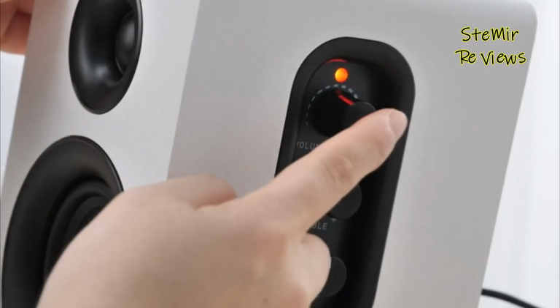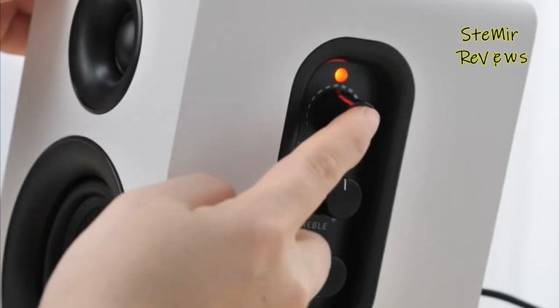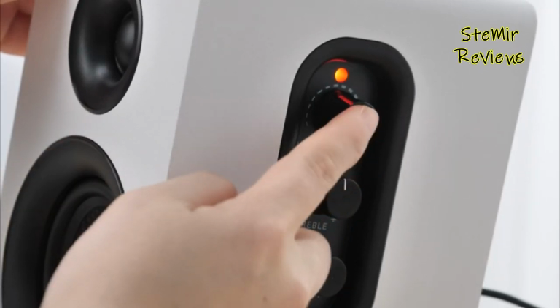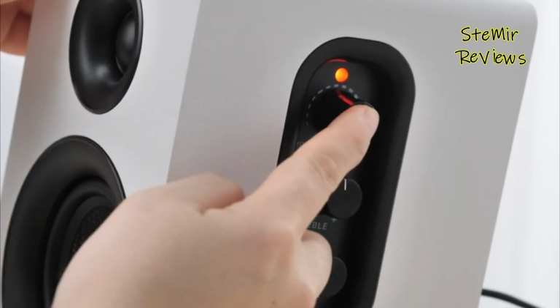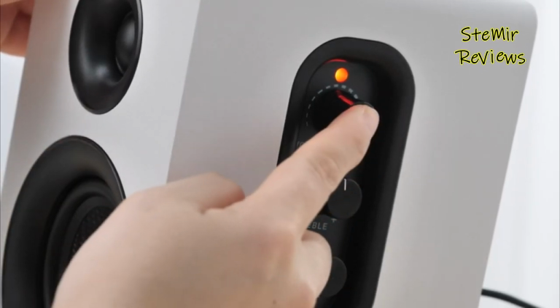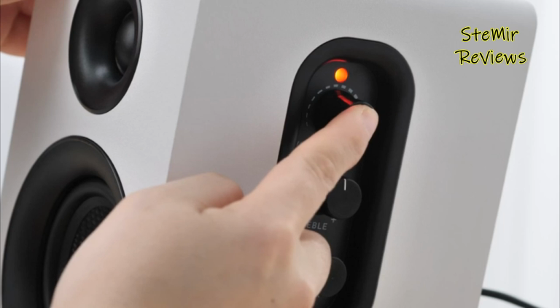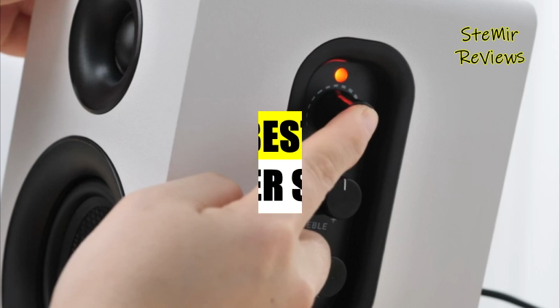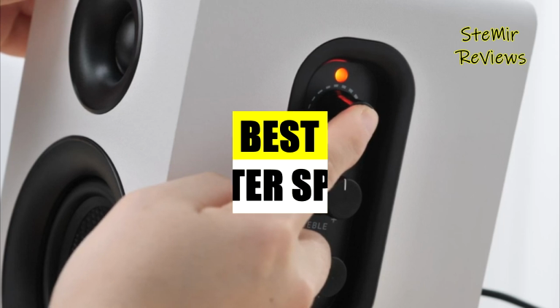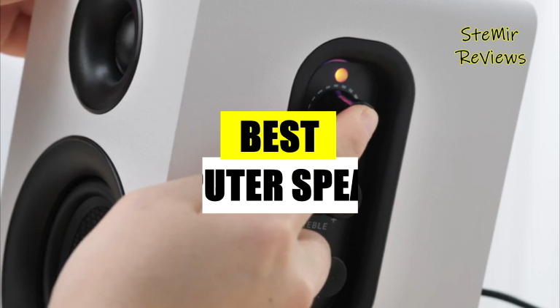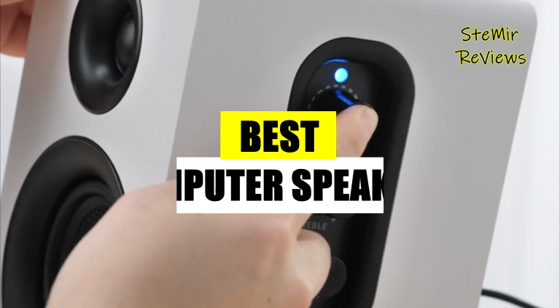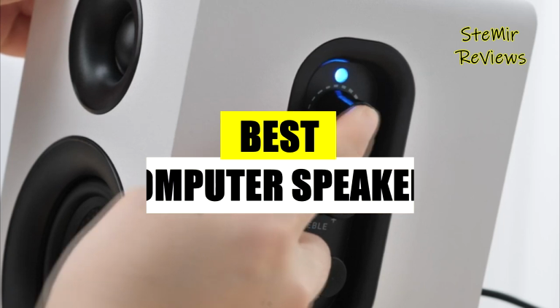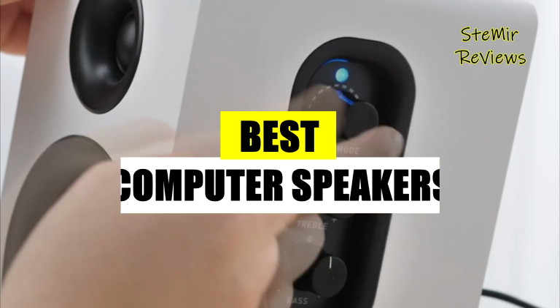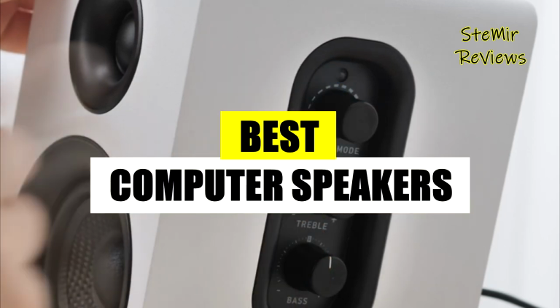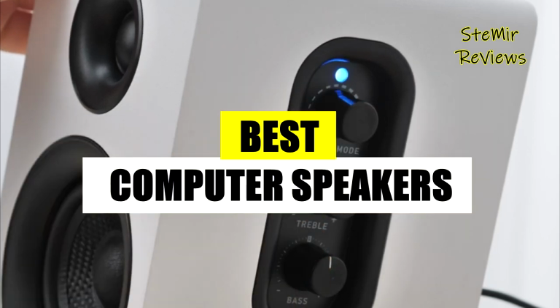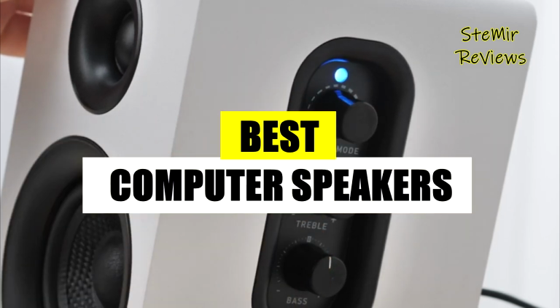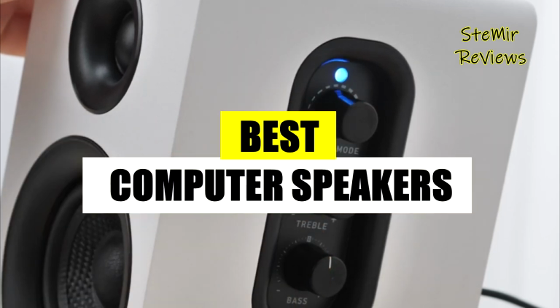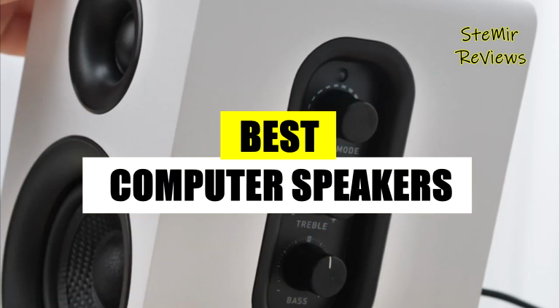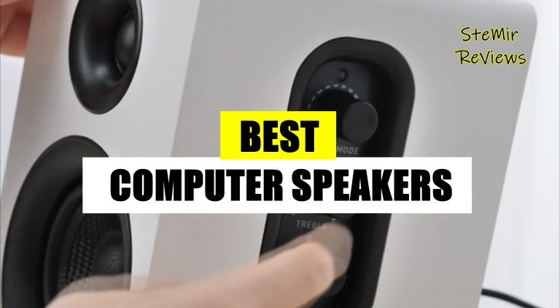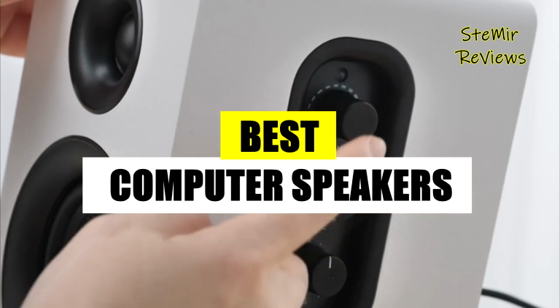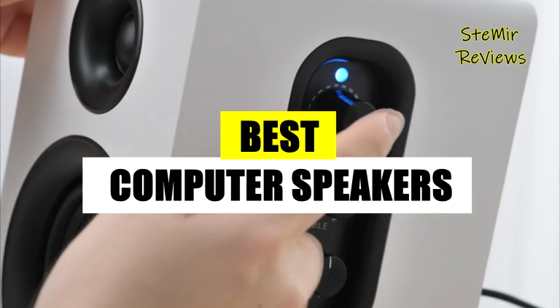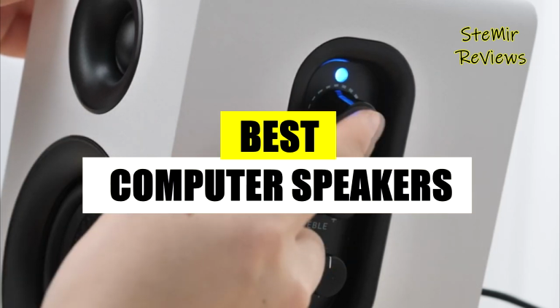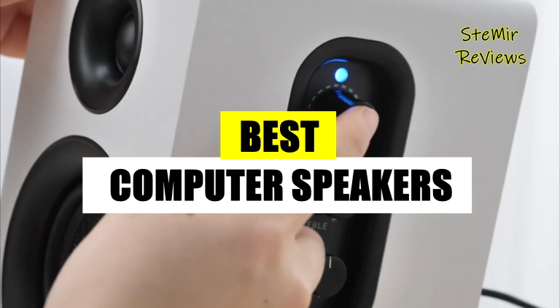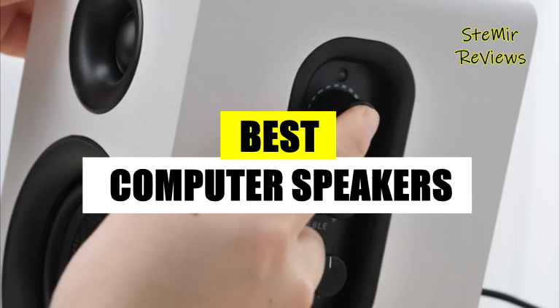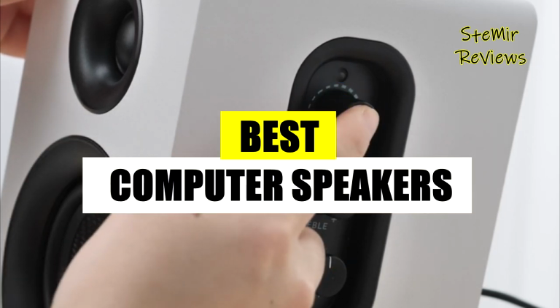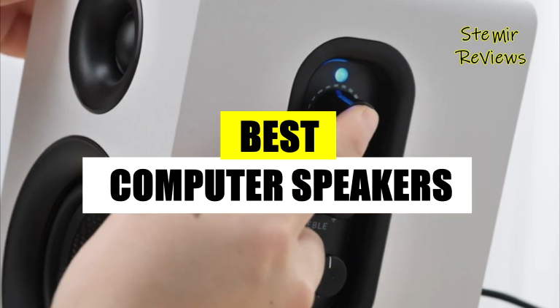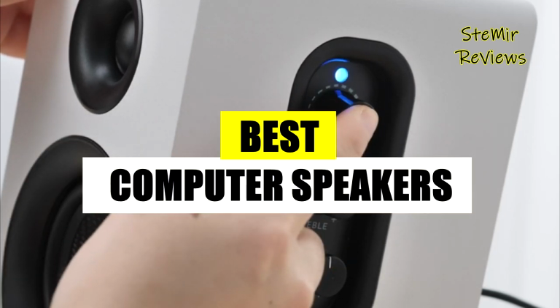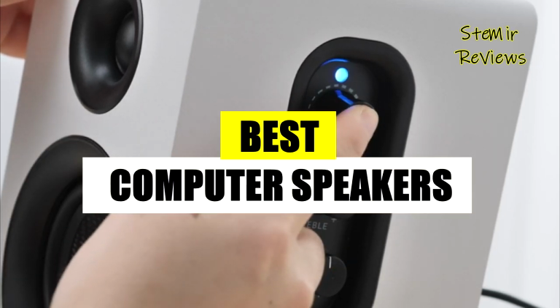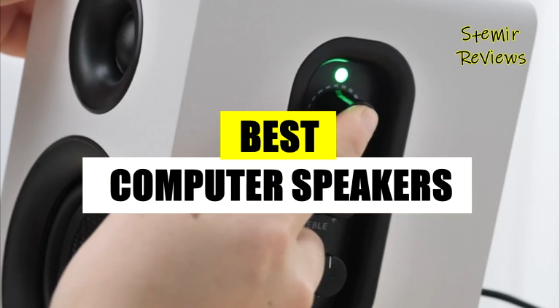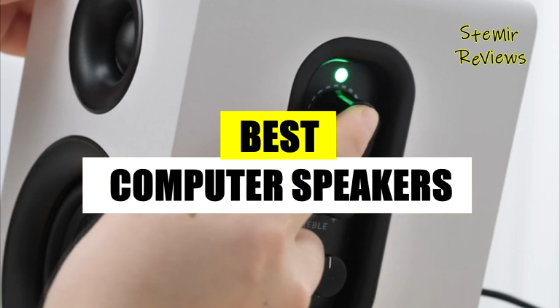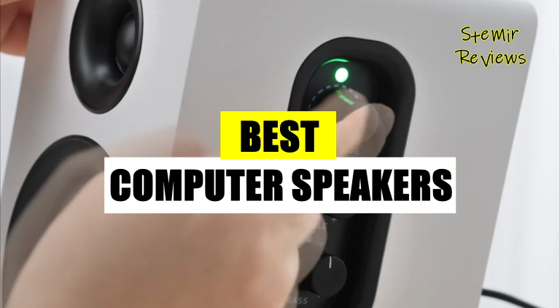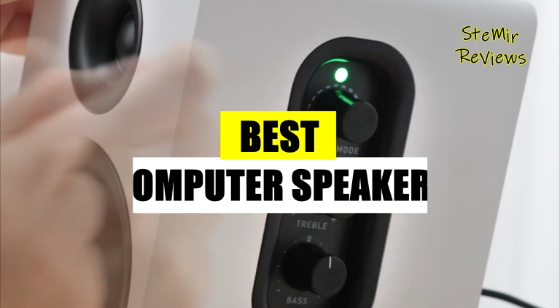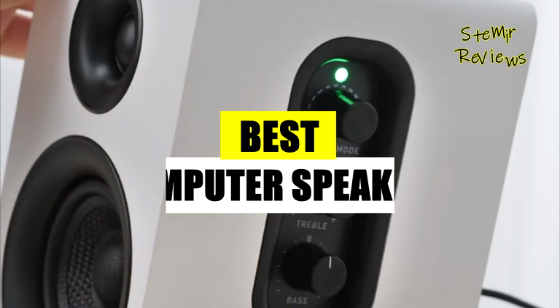Hi! Explore our channel for thrilling computer speaker insights and comprehensive top choice reviews.